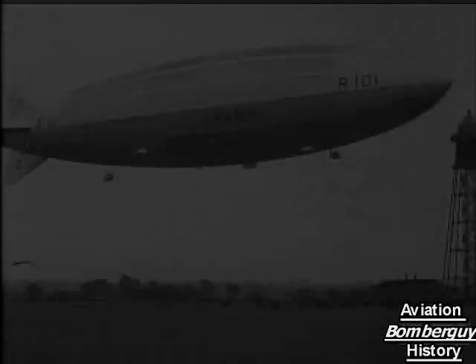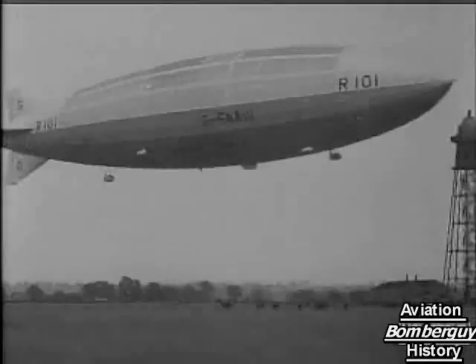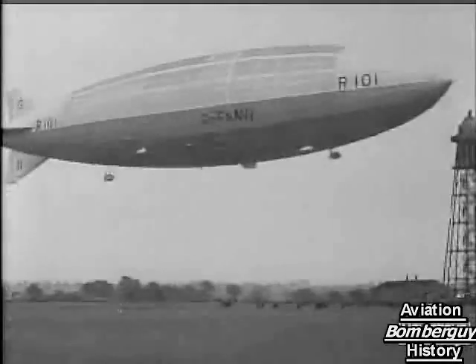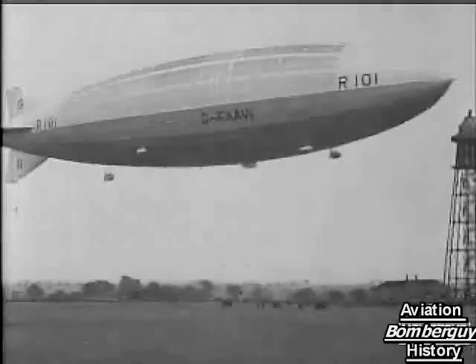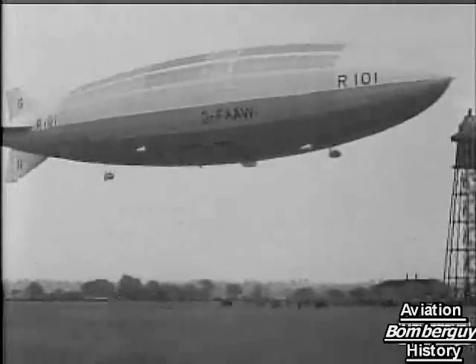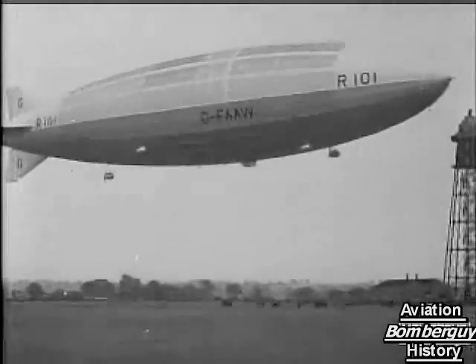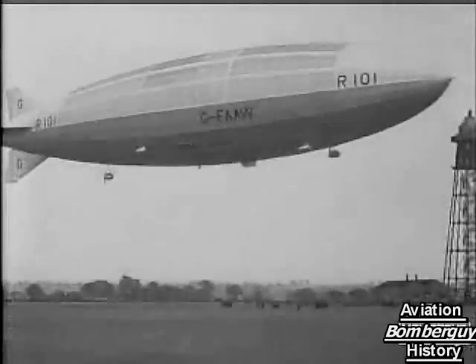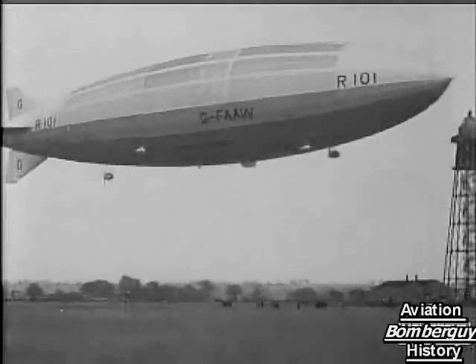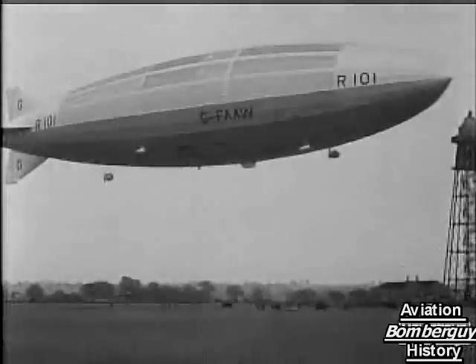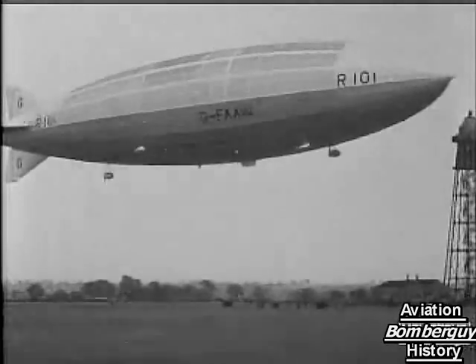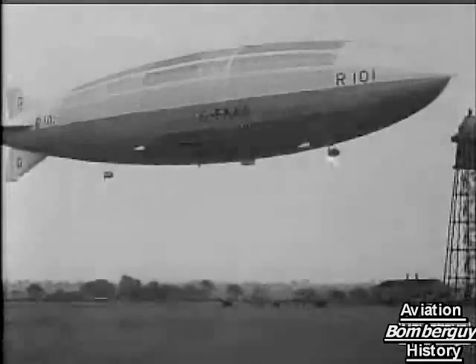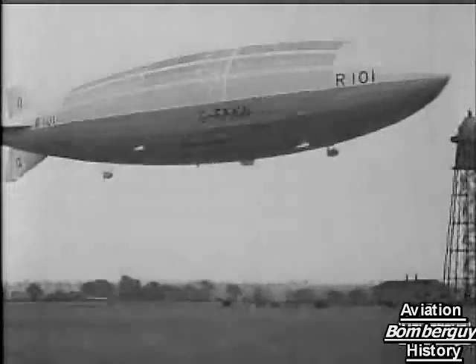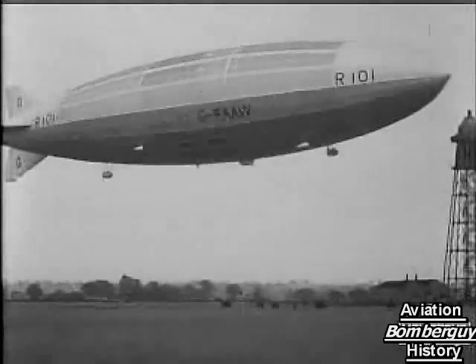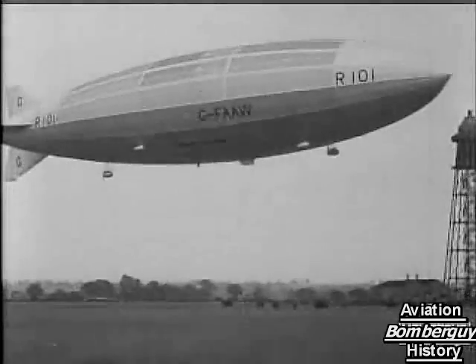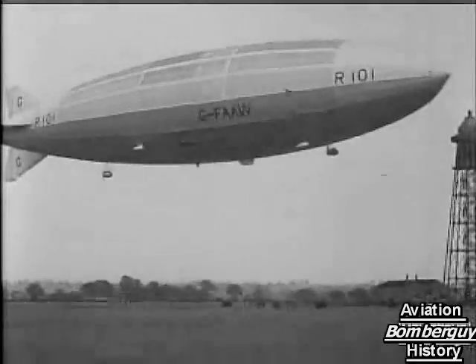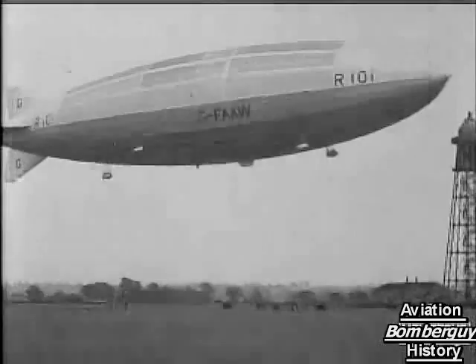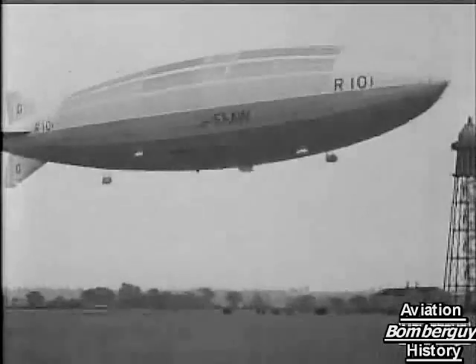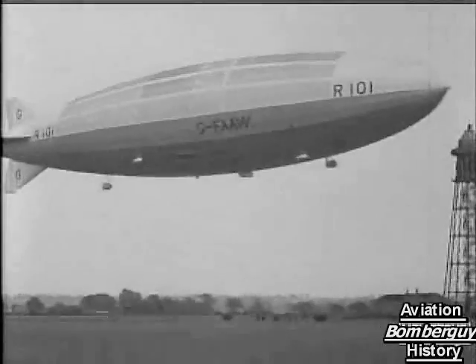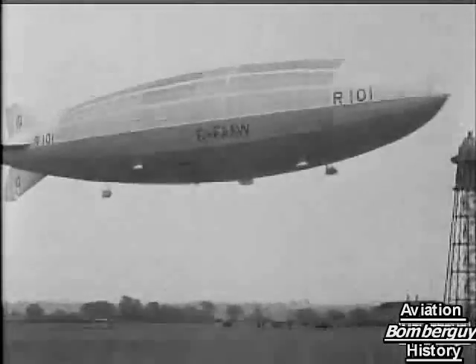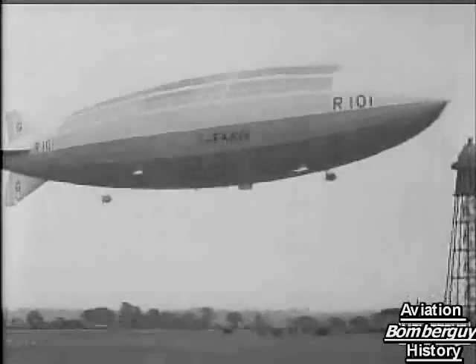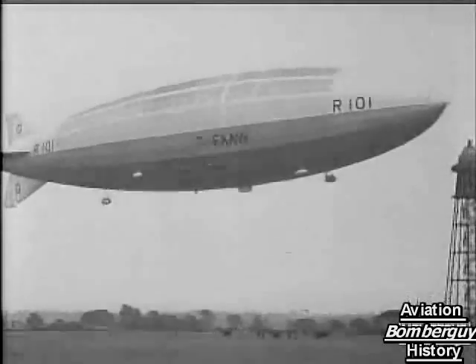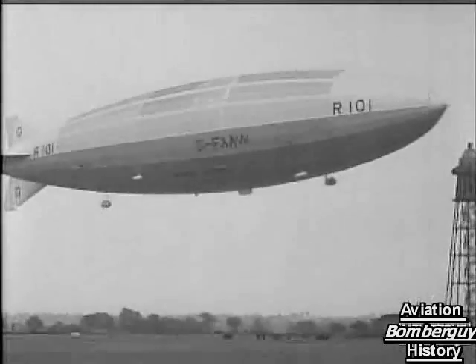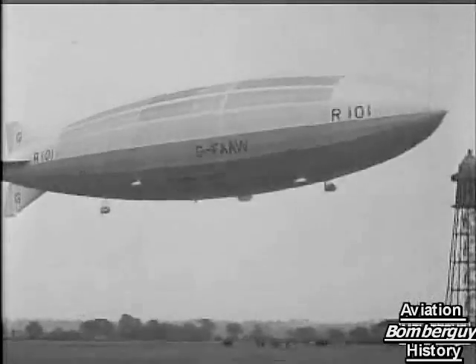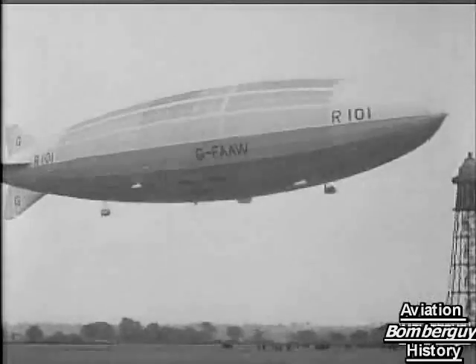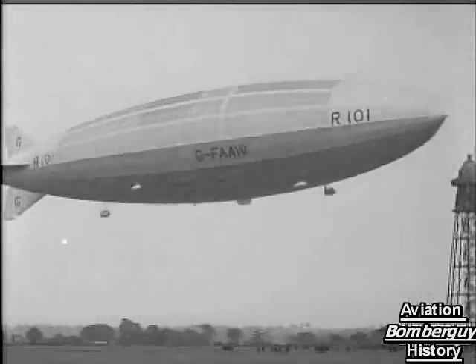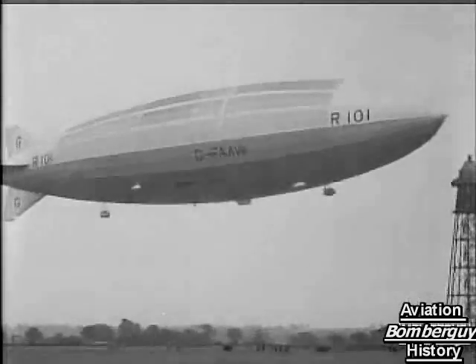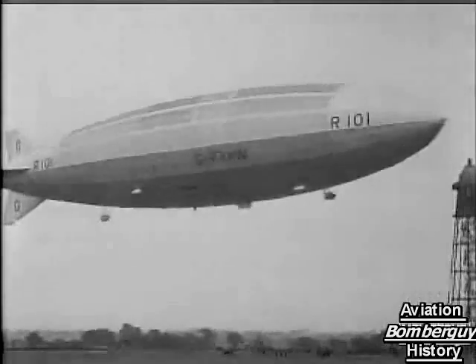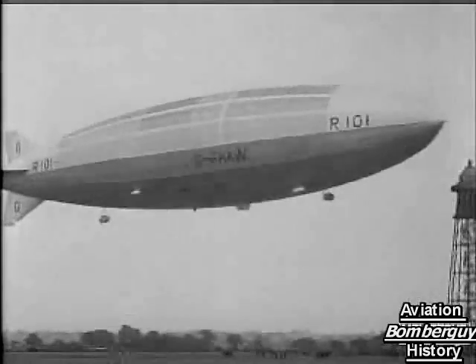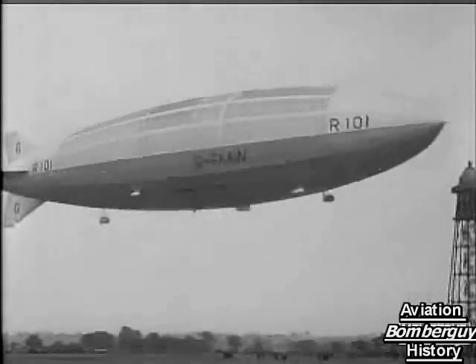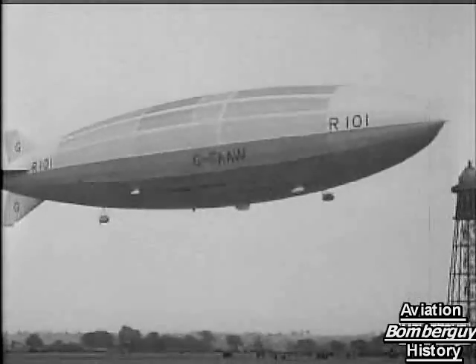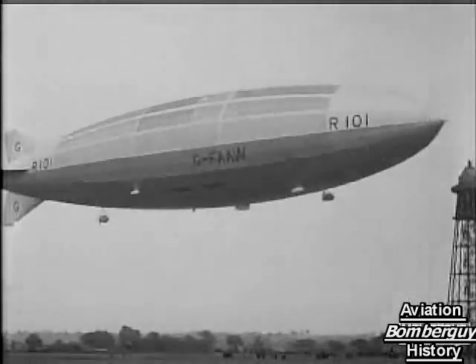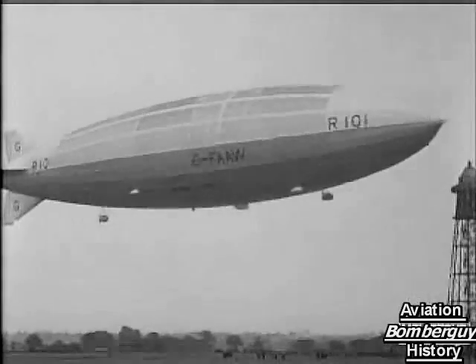There she goes. She is awake. Rising majestically.